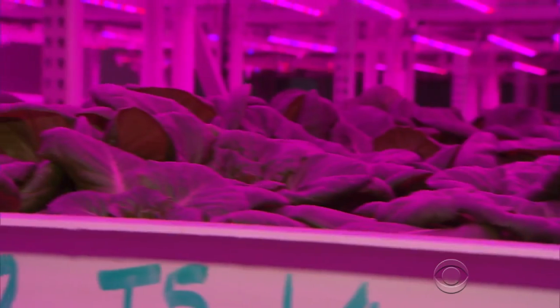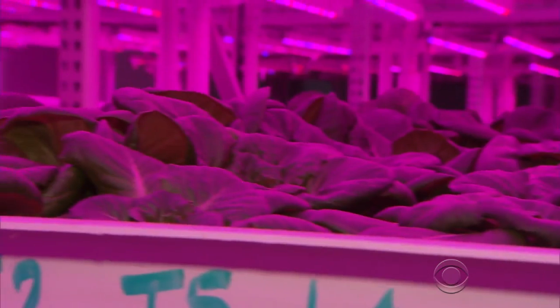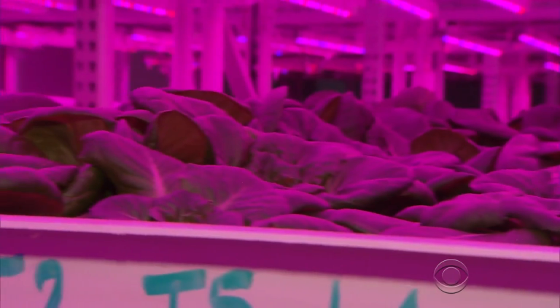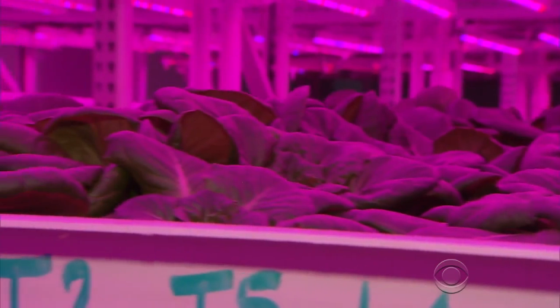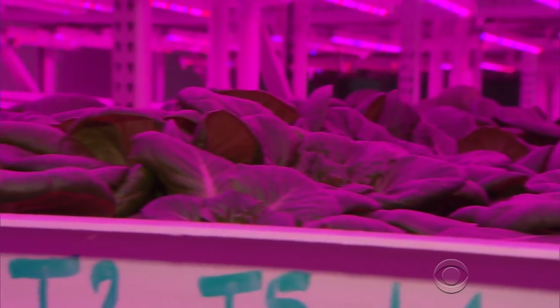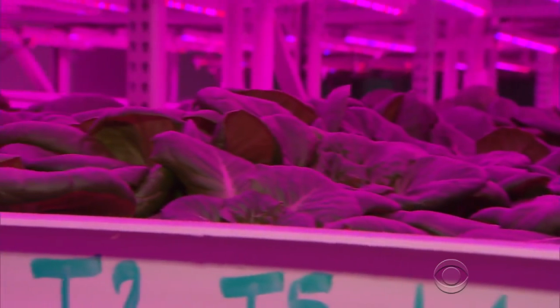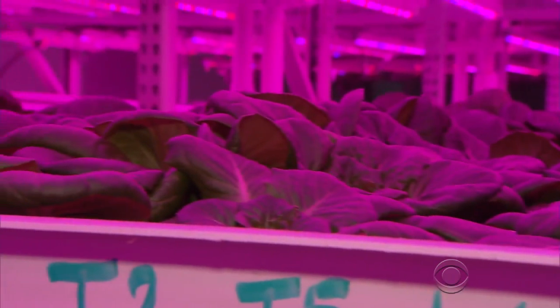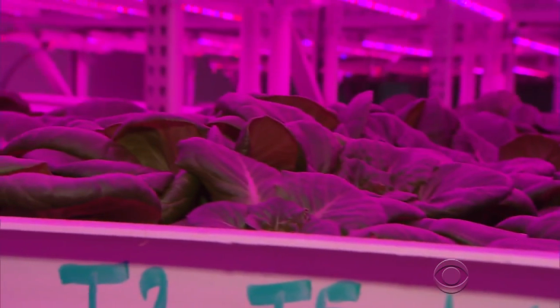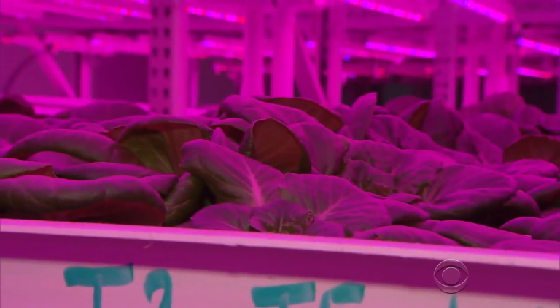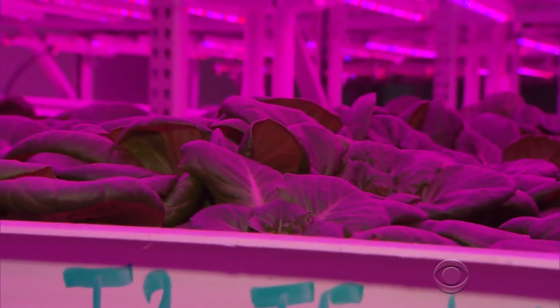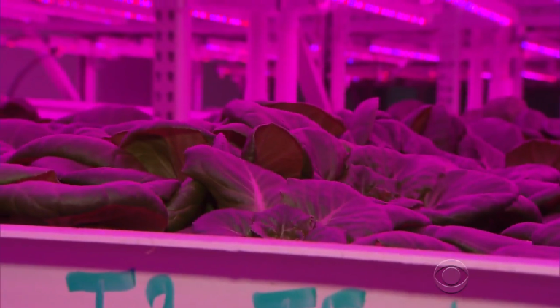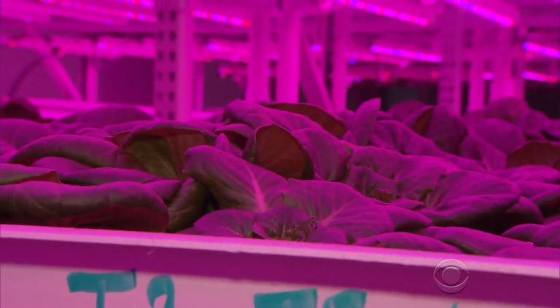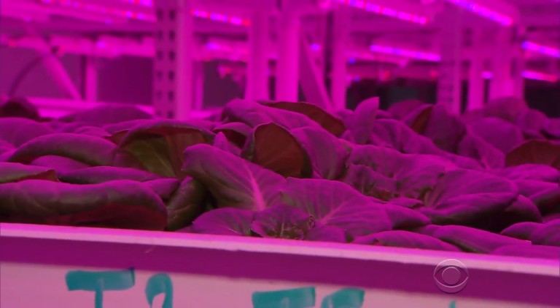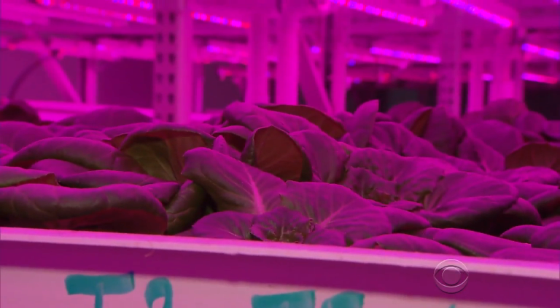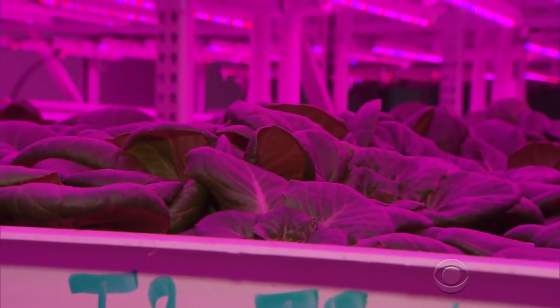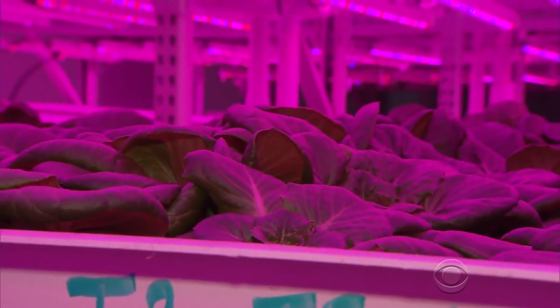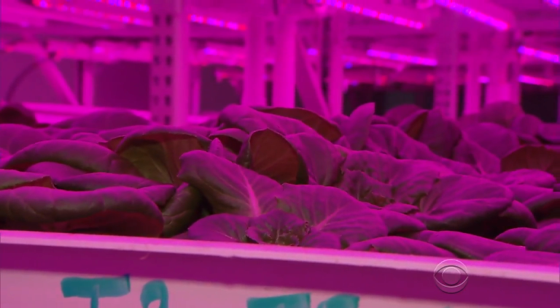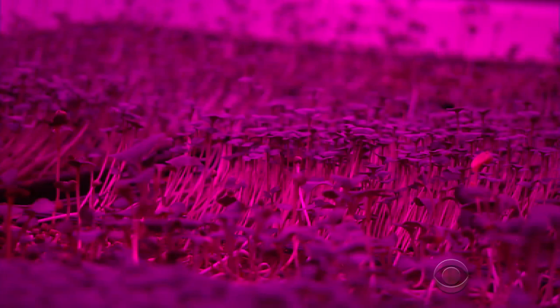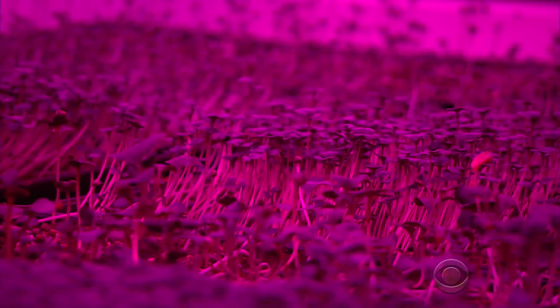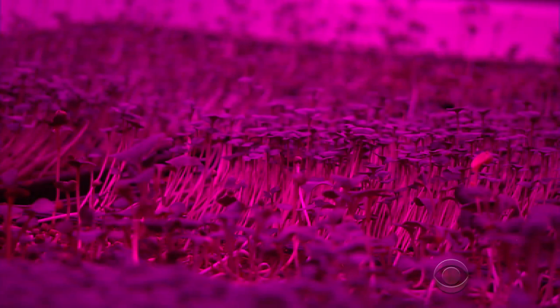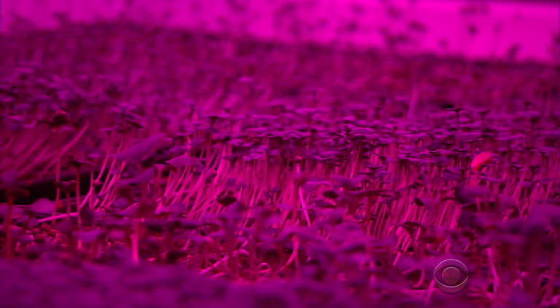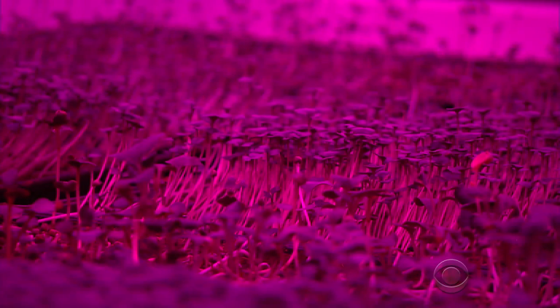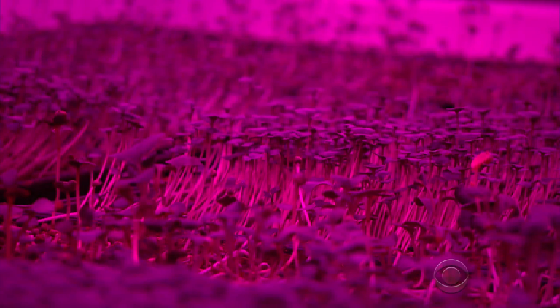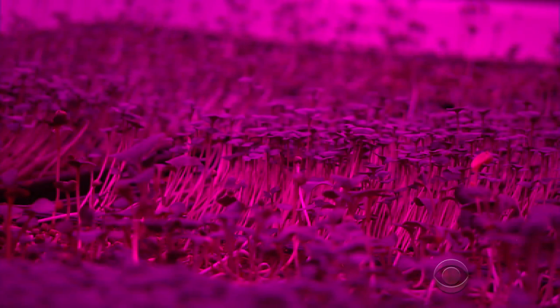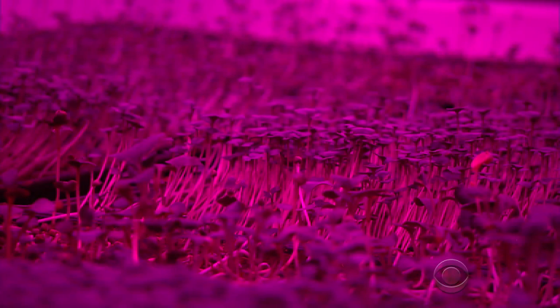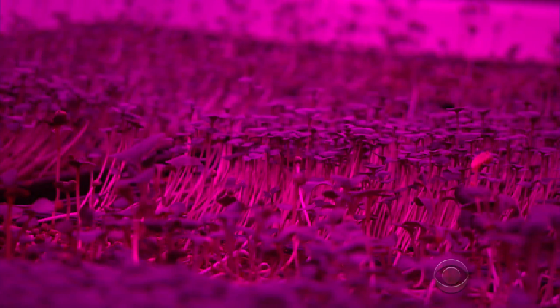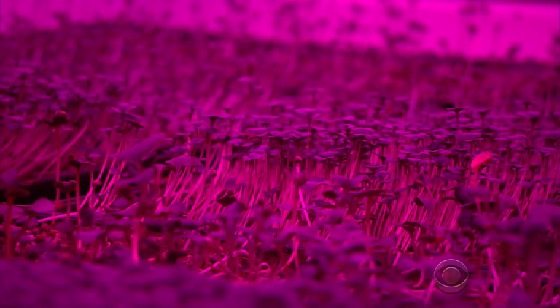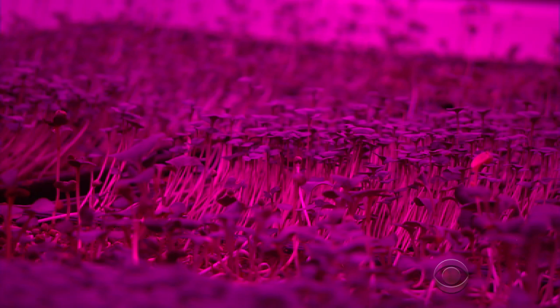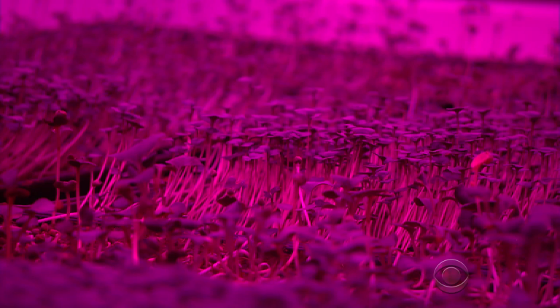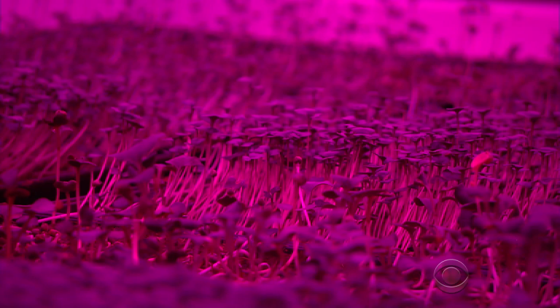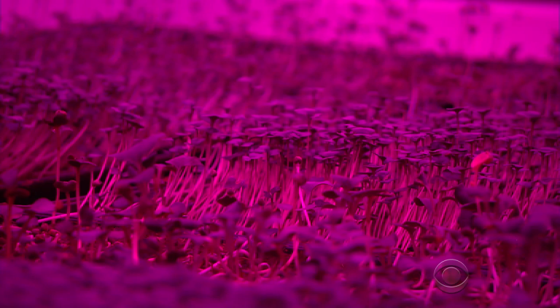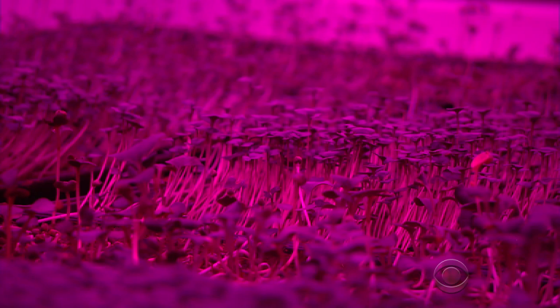No bugs here, so no pesticides. No weeds, so no herbicides.